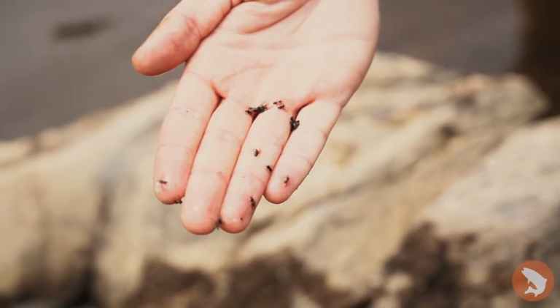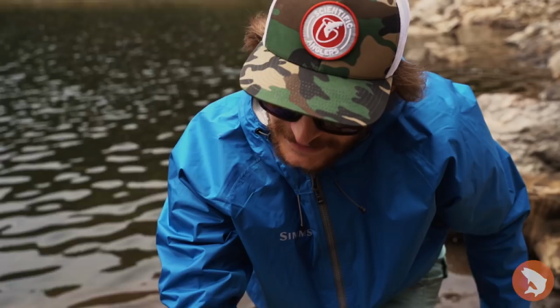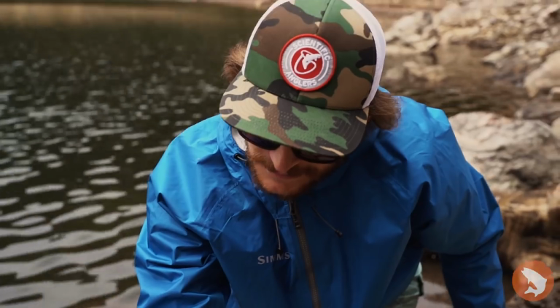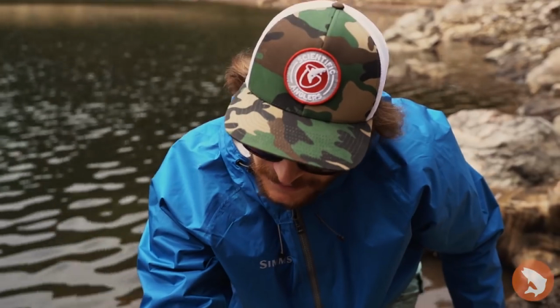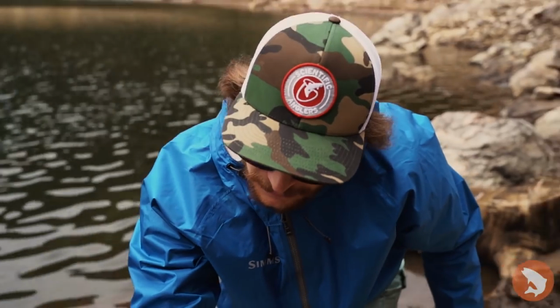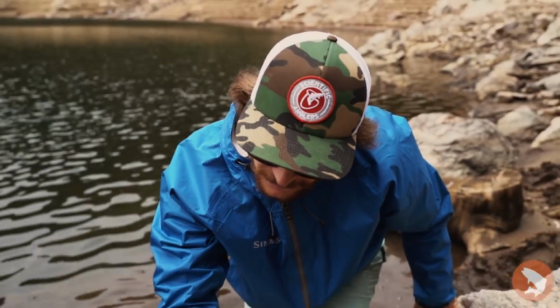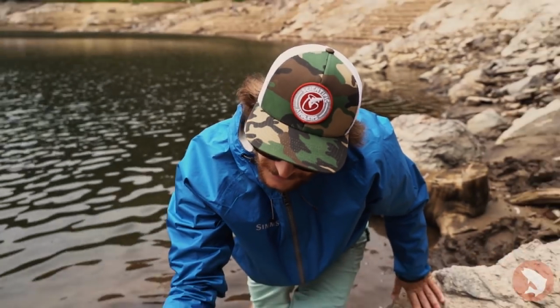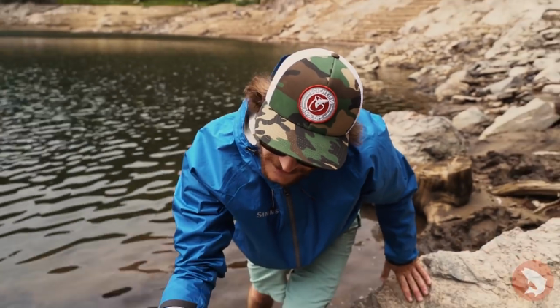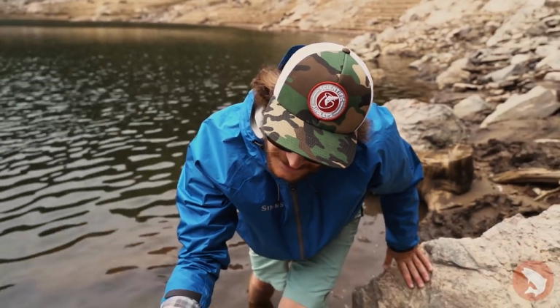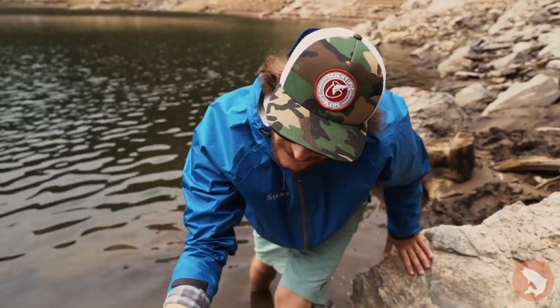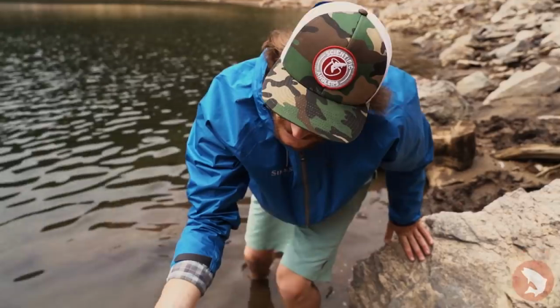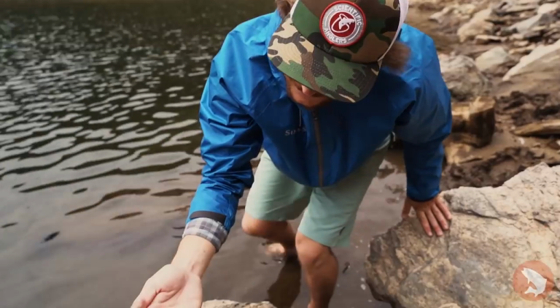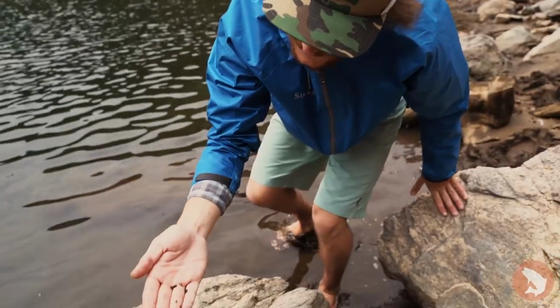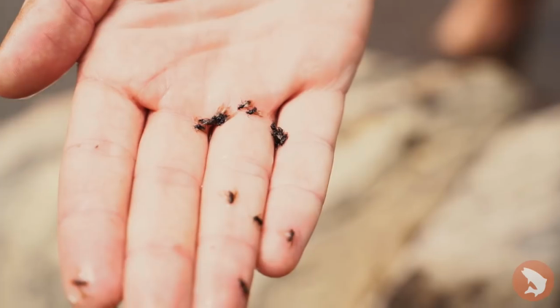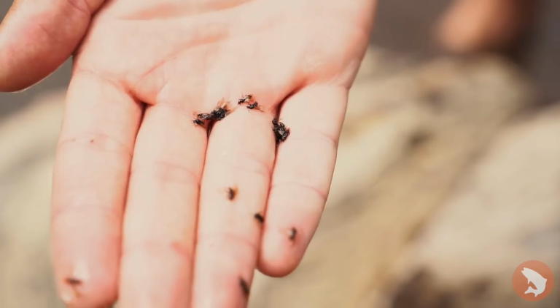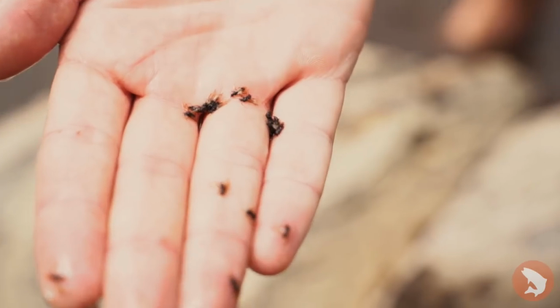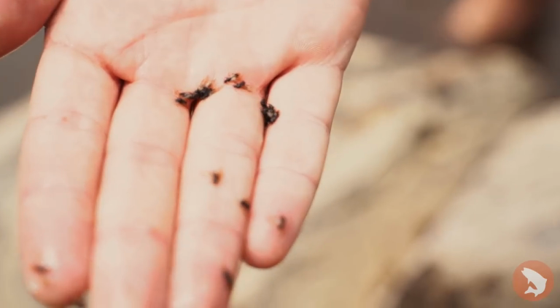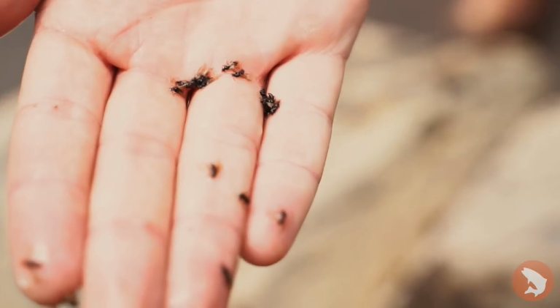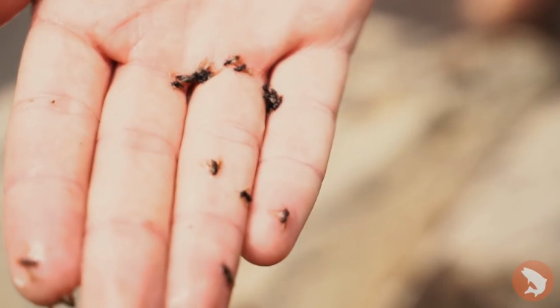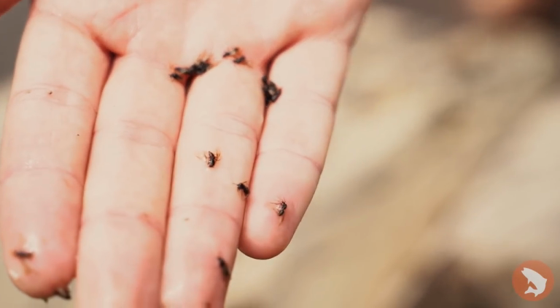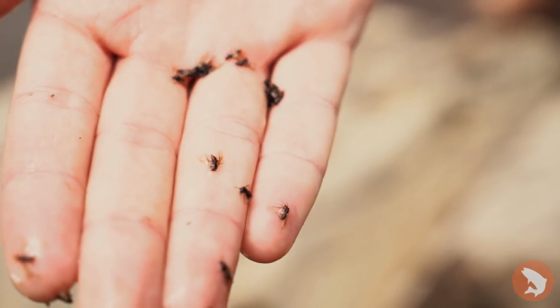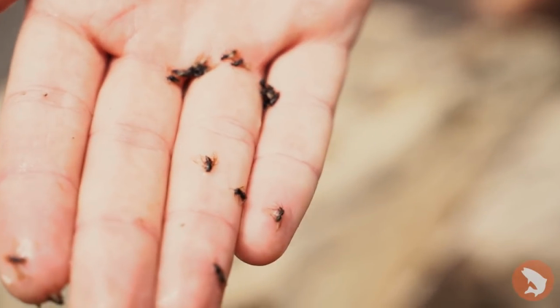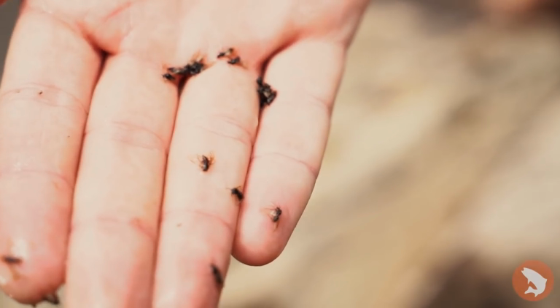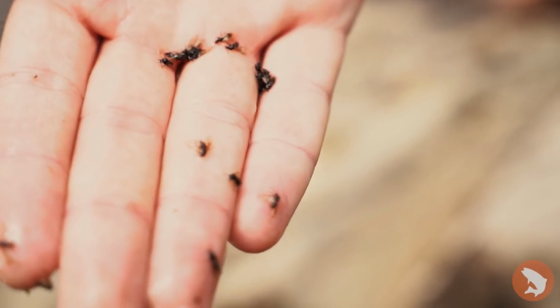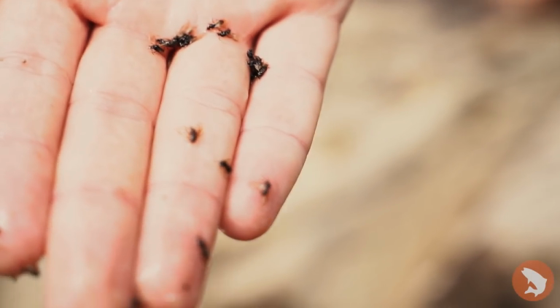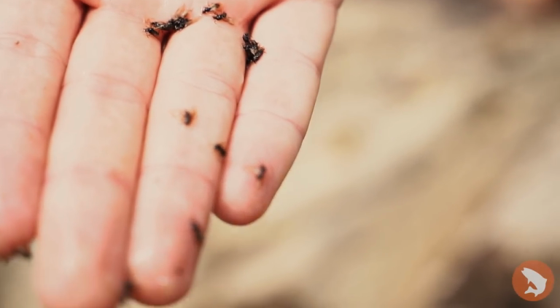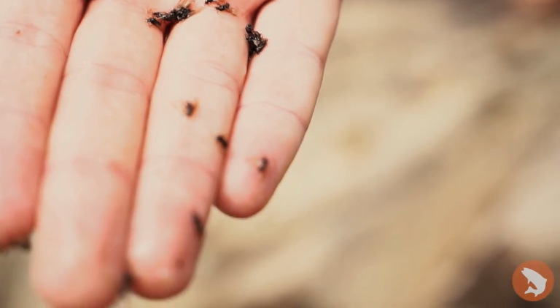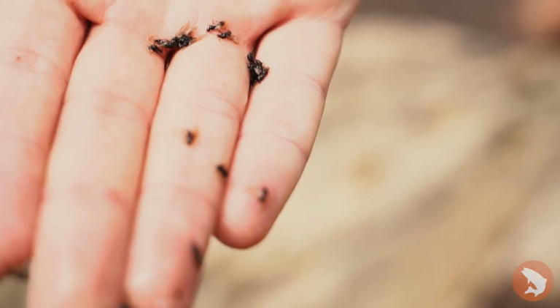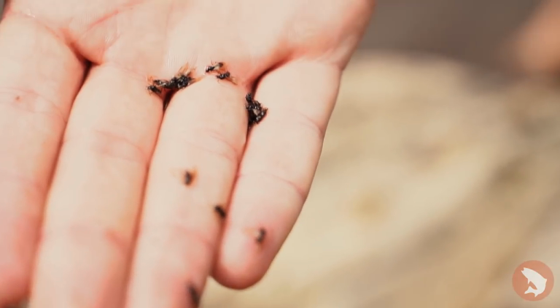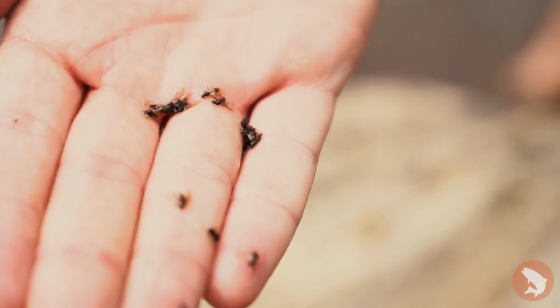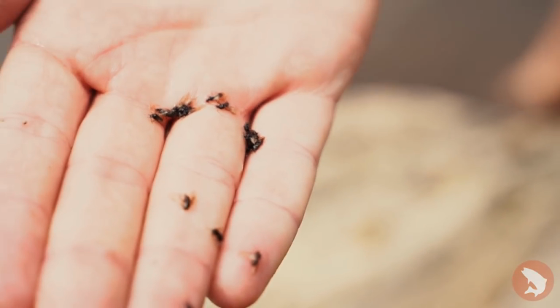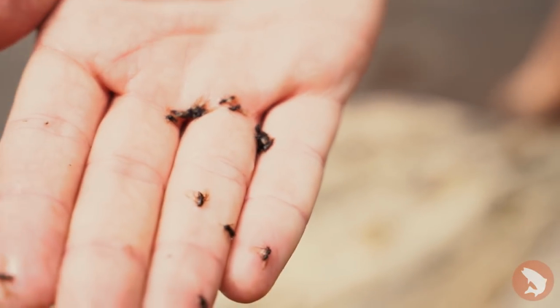Got some good old fine ants right here — perfect high alpine snack for this trout.